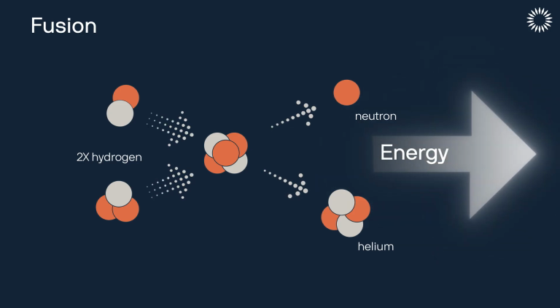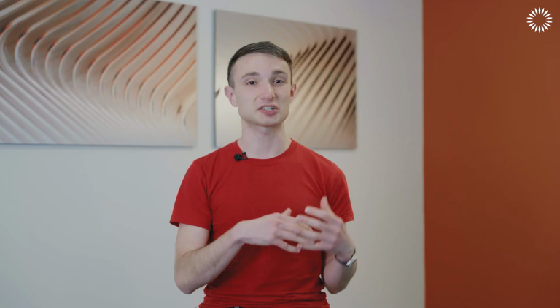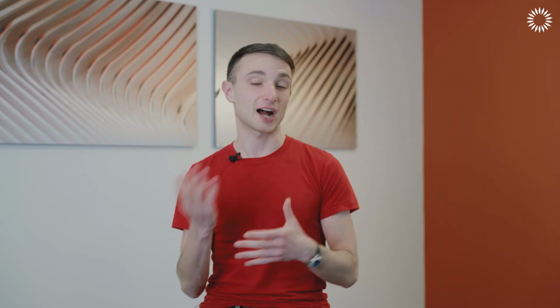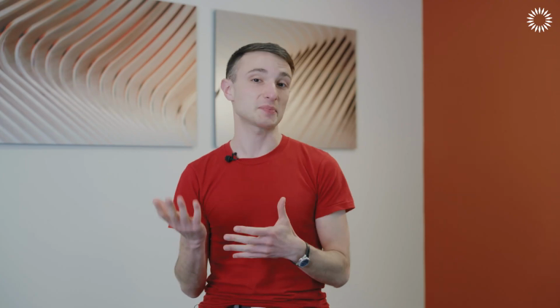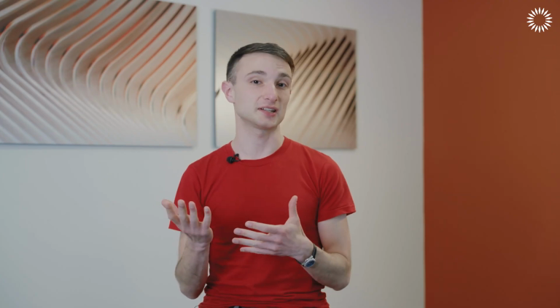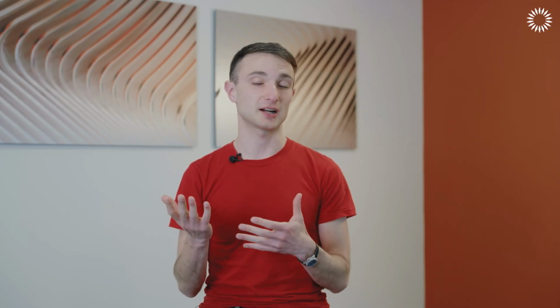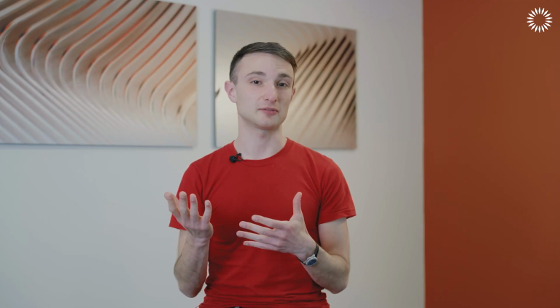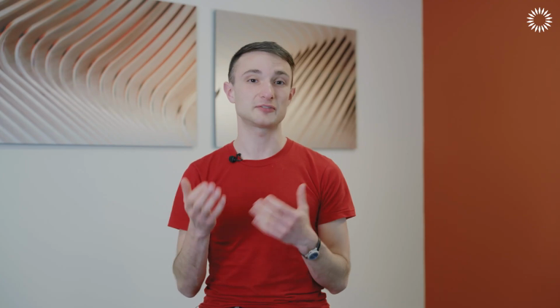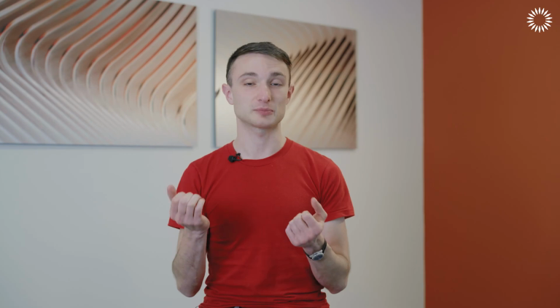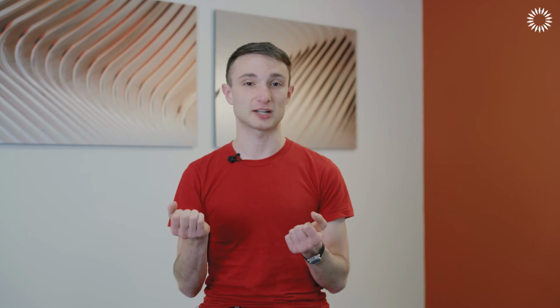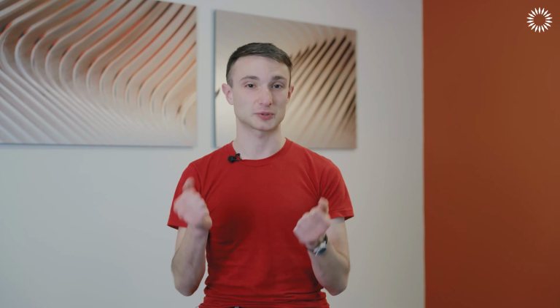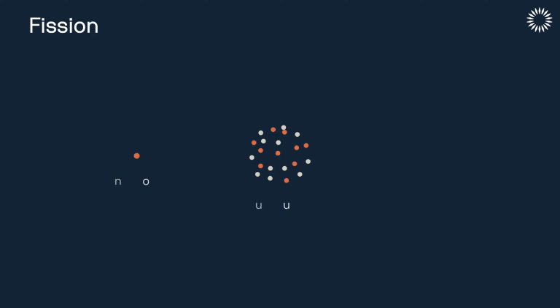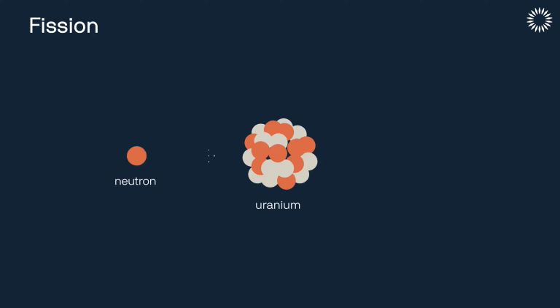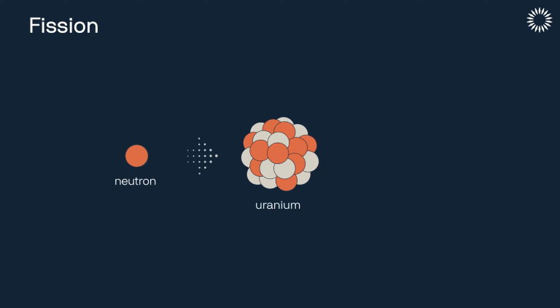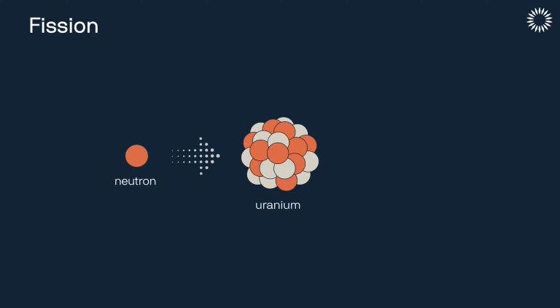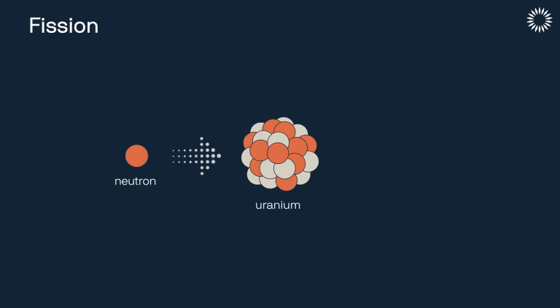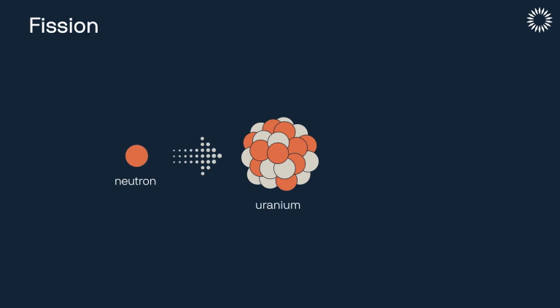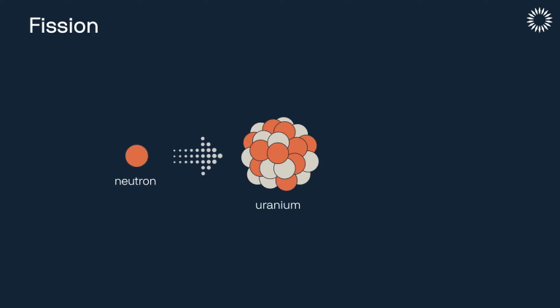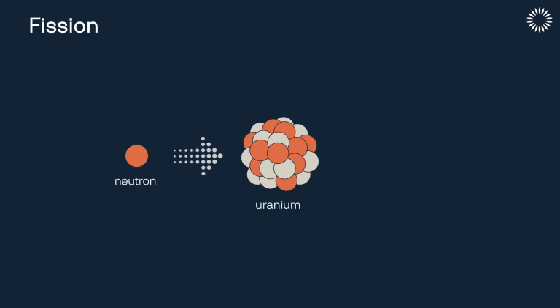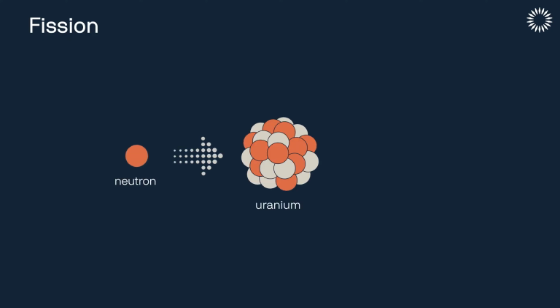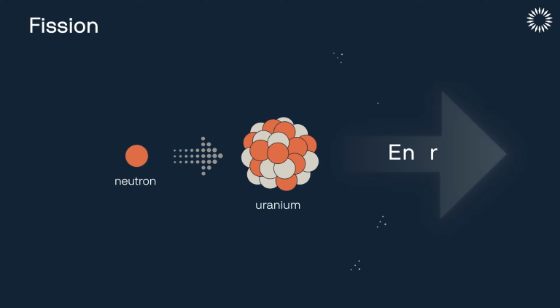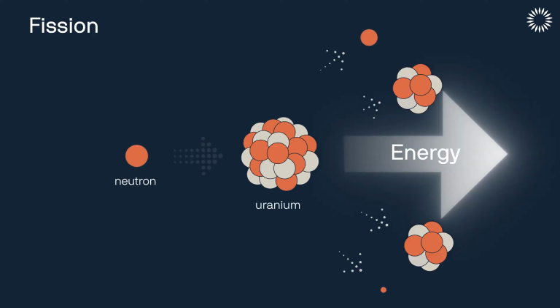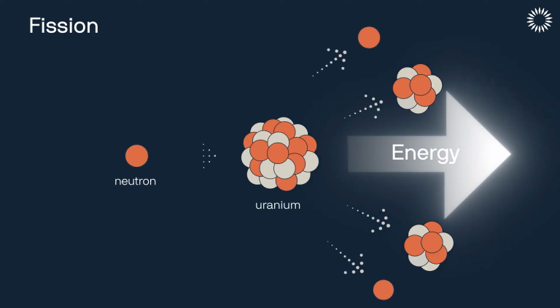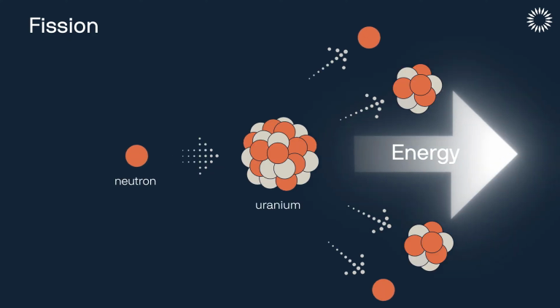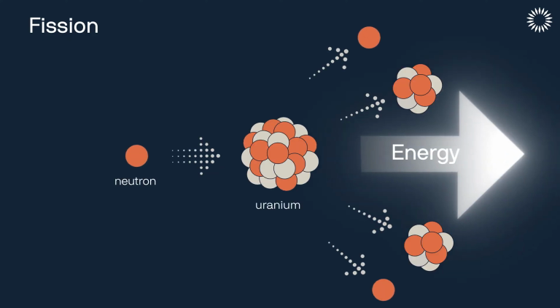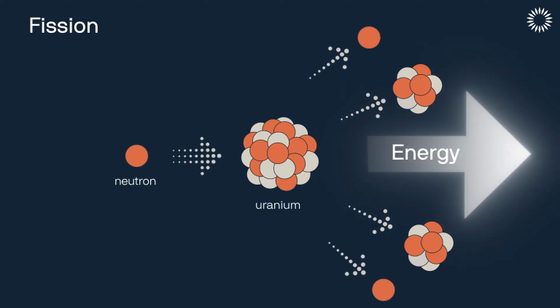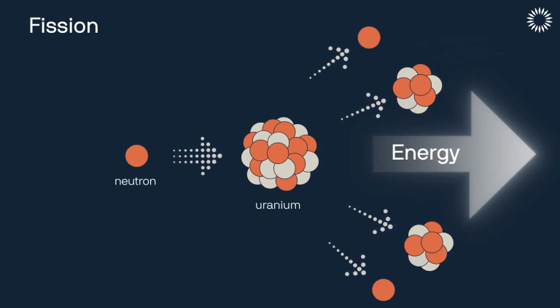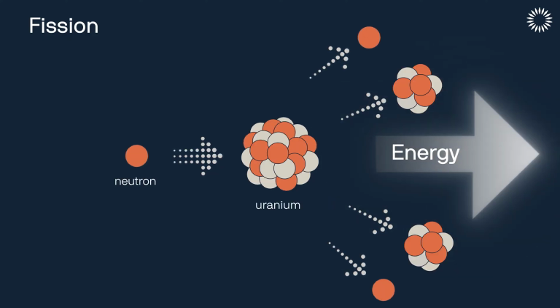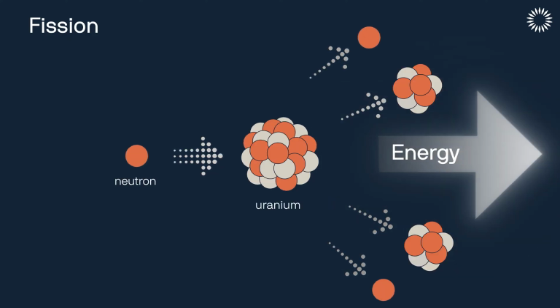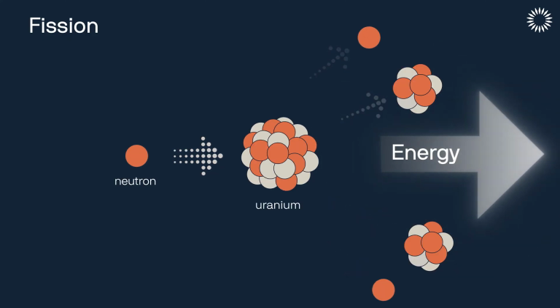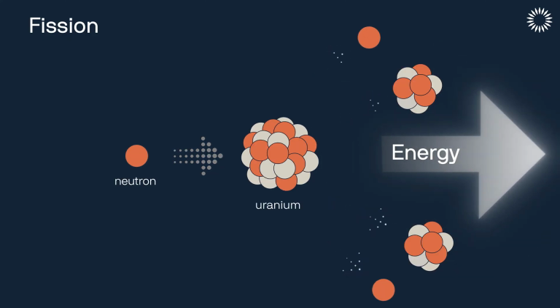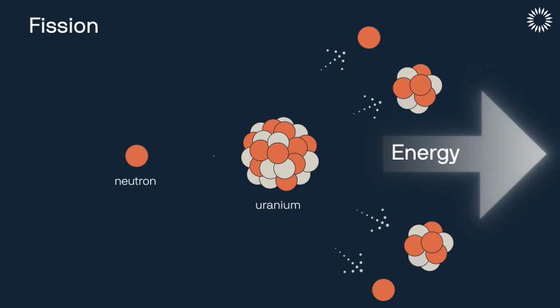It's actually the opposite of a fission process, where you take a big atom like uranium and split it into two smaller pieces, which also releases a bunch of energy.